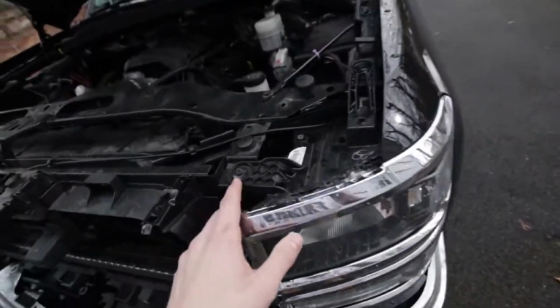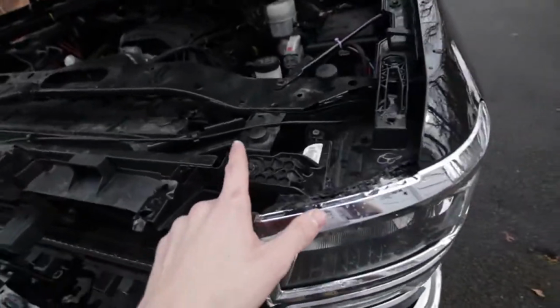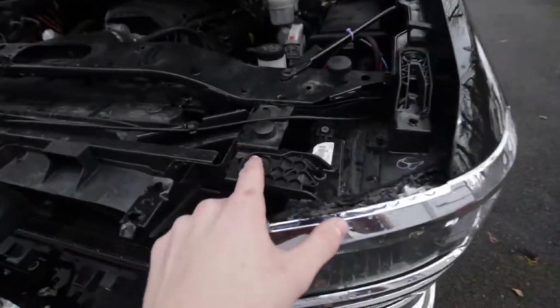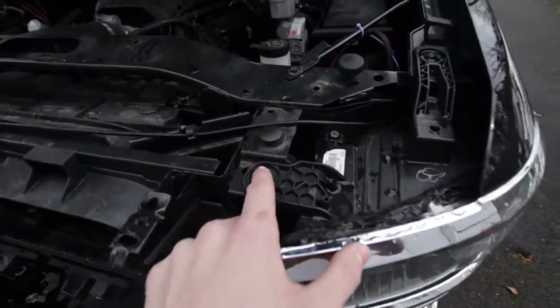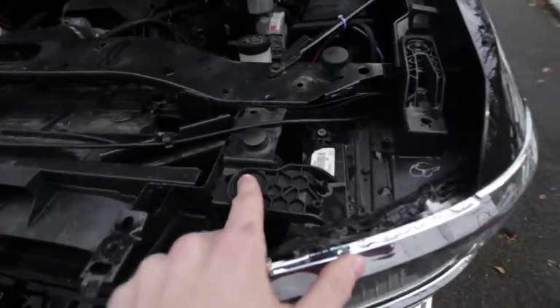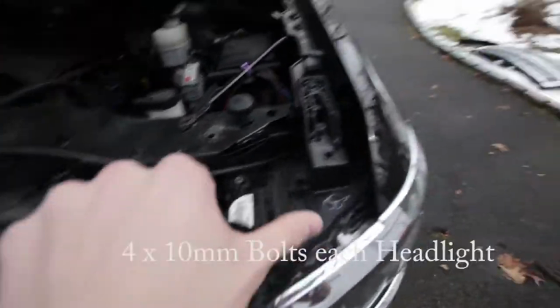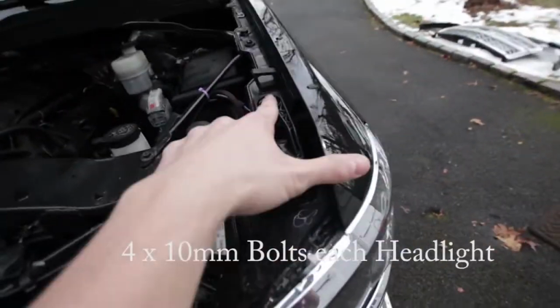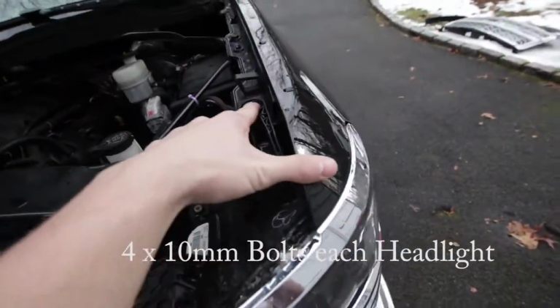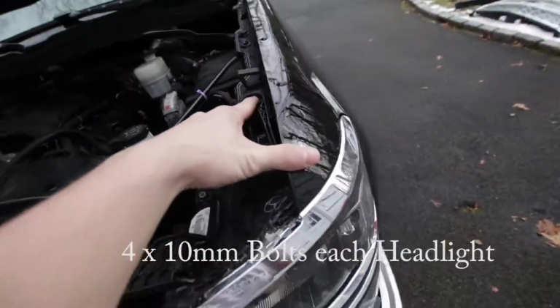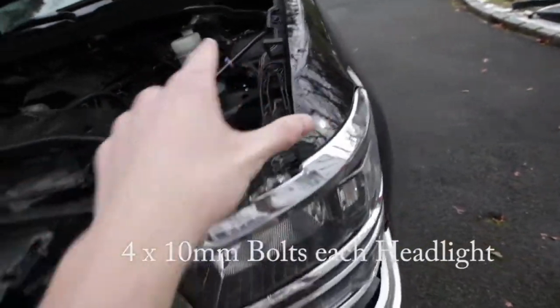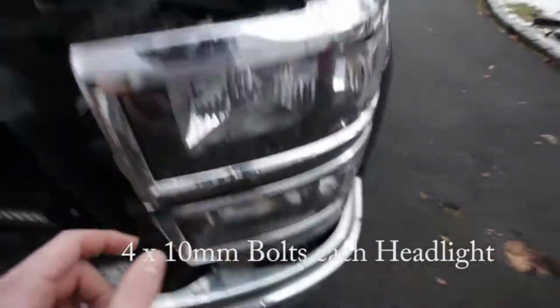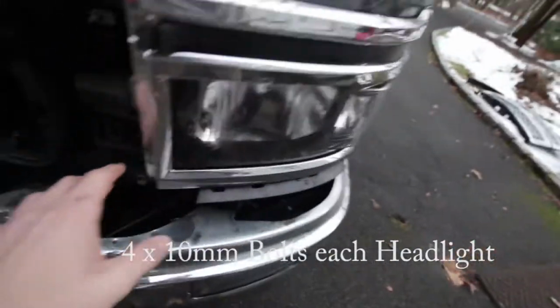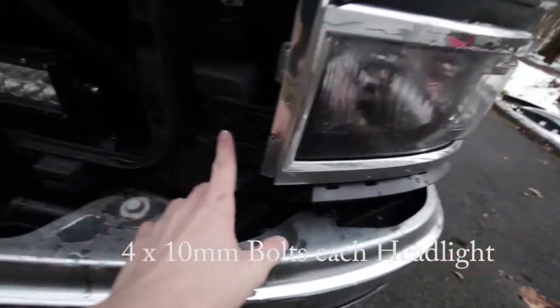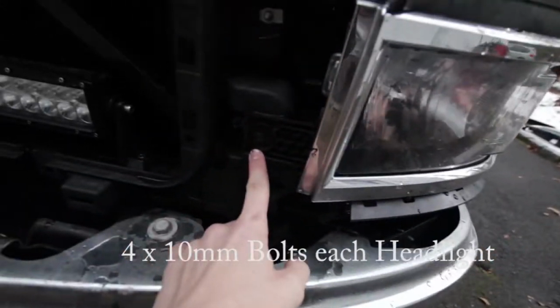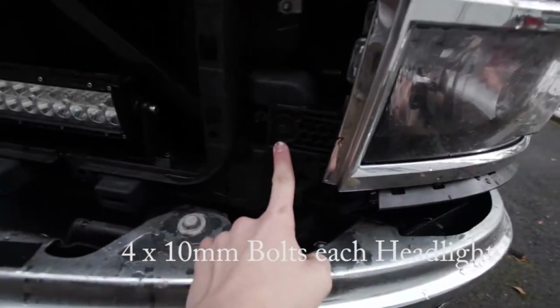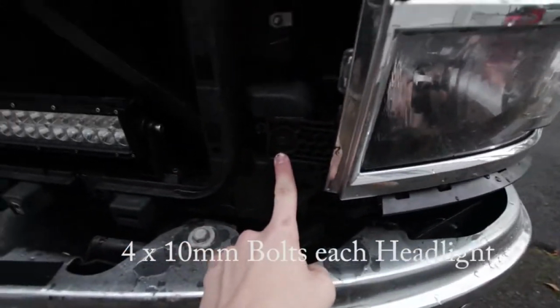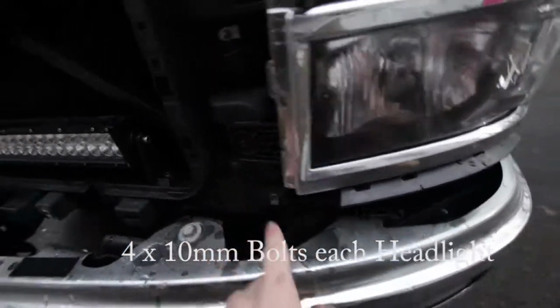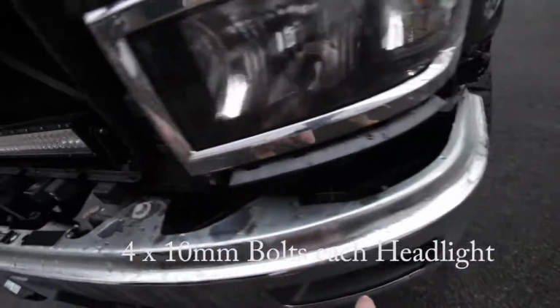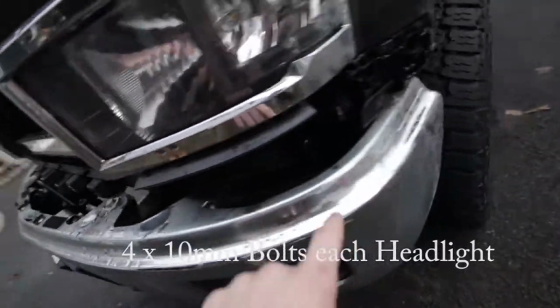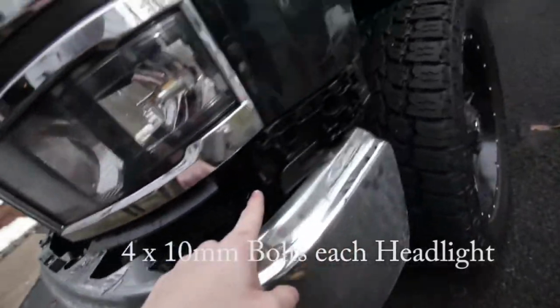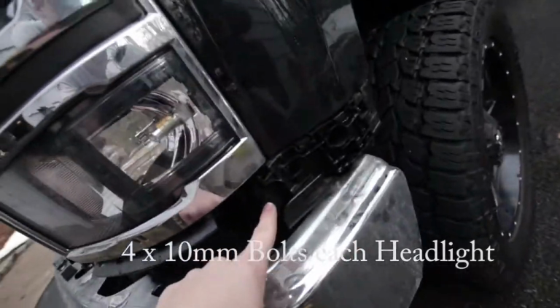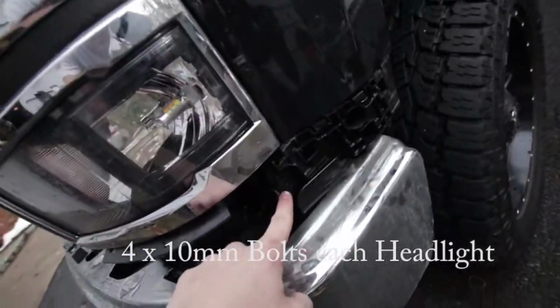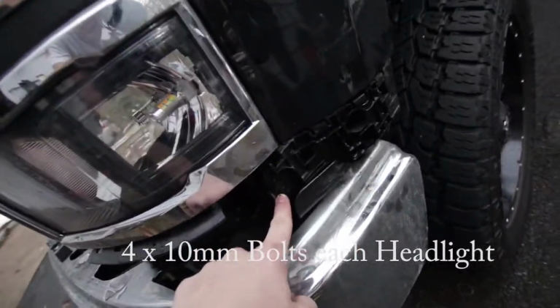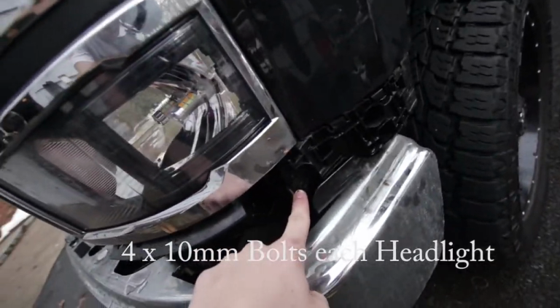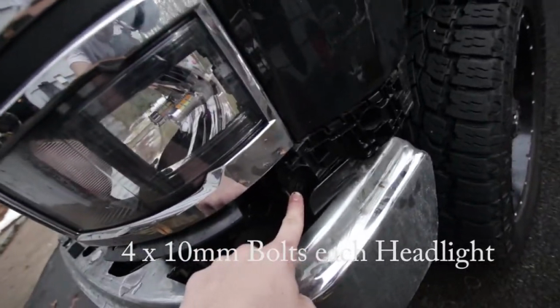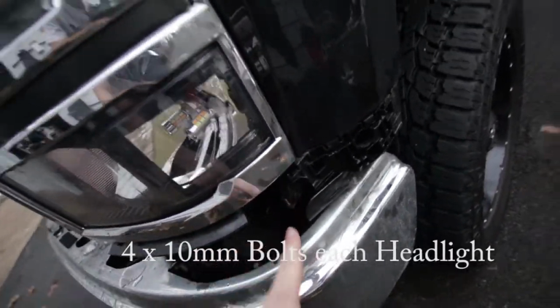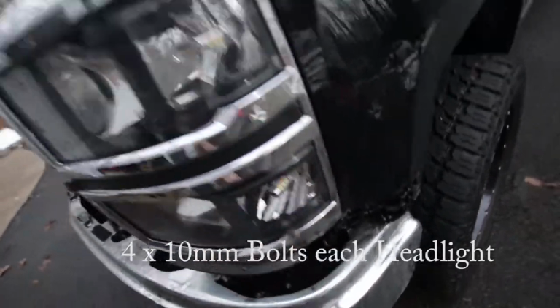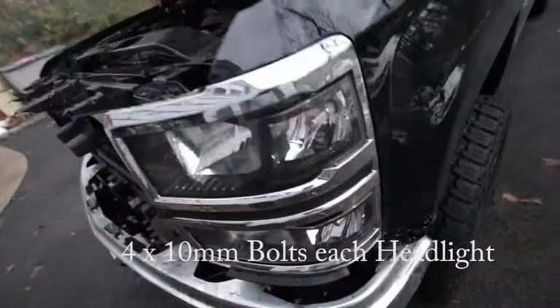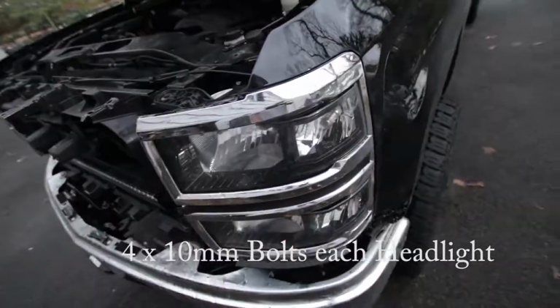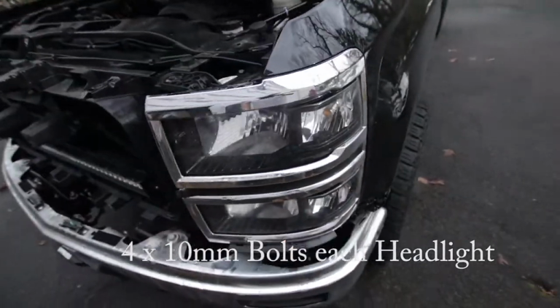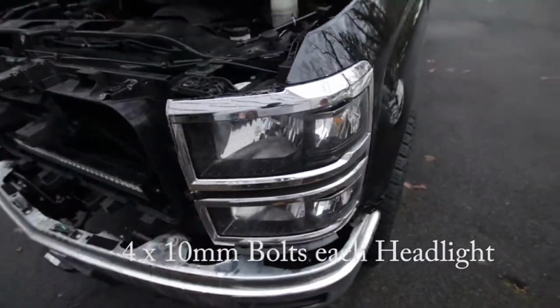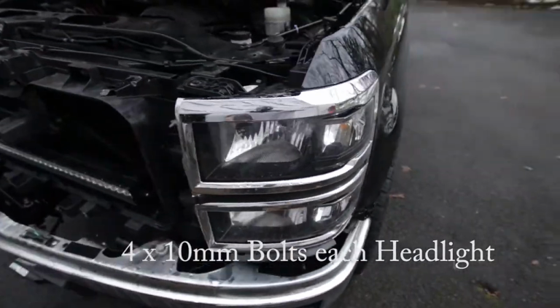To get the headlight off there are four bolts — here, here, there, and one tucked in there — and then the headlight just comes out.